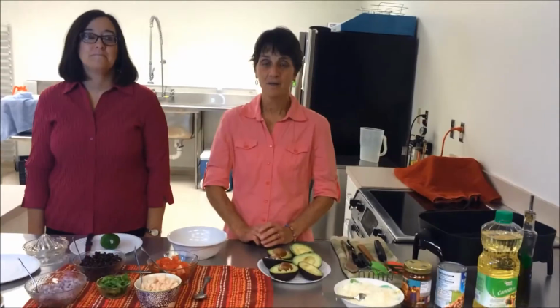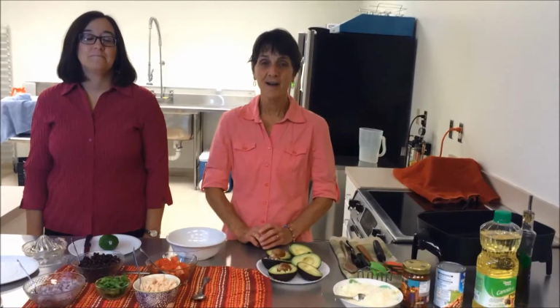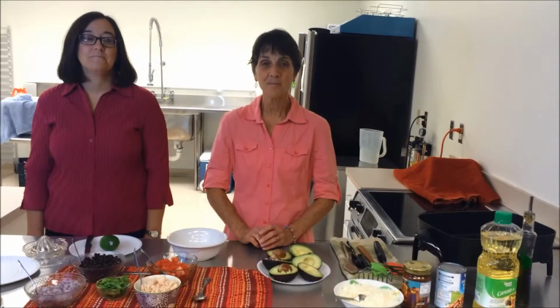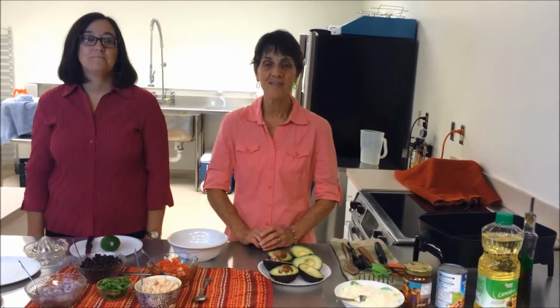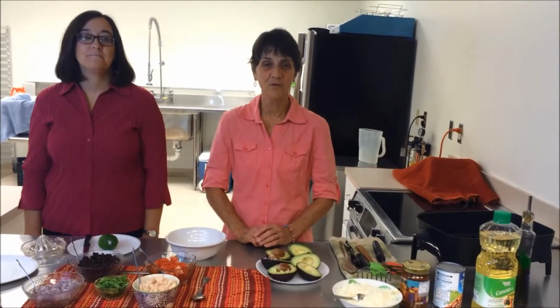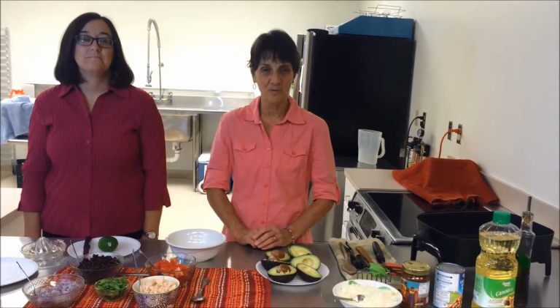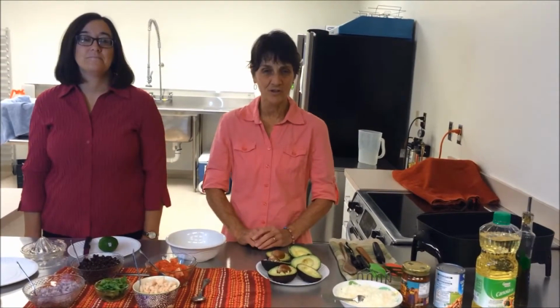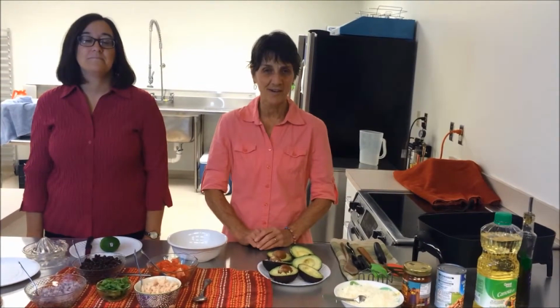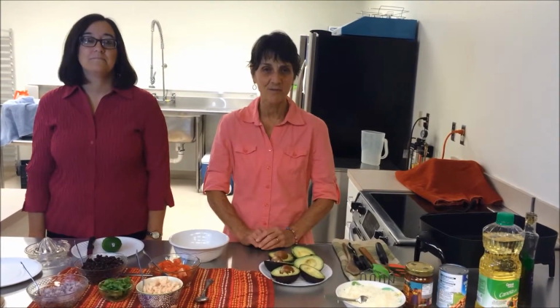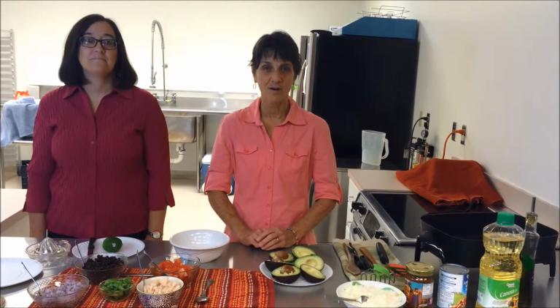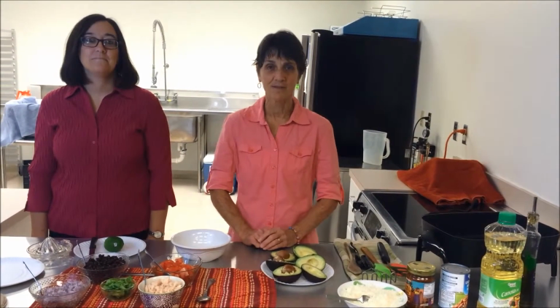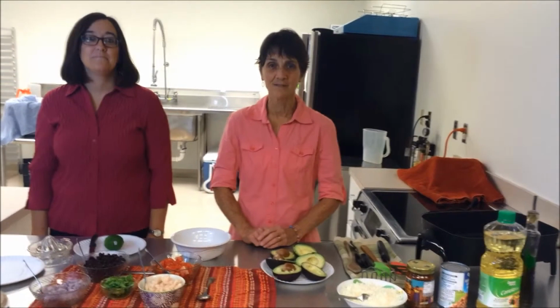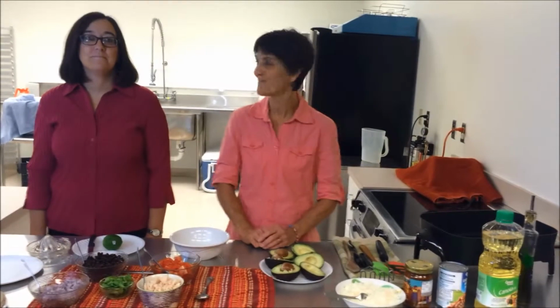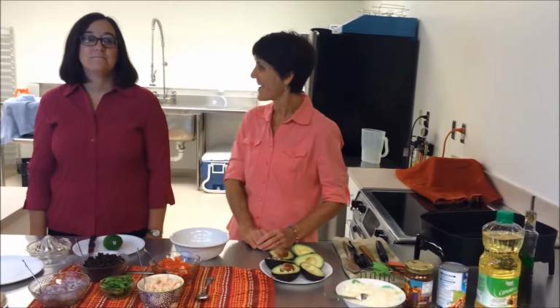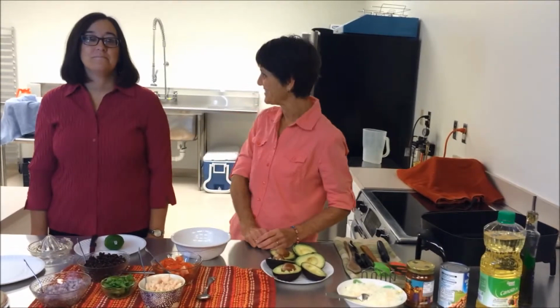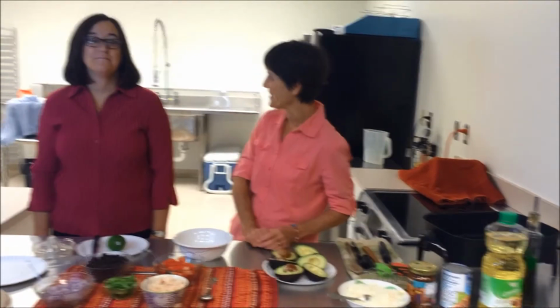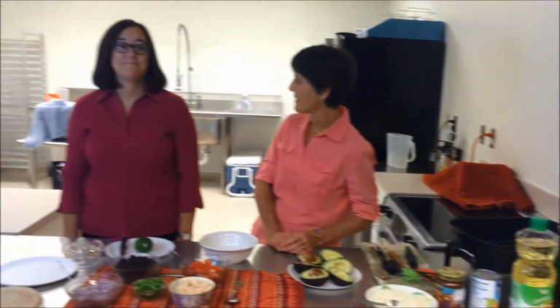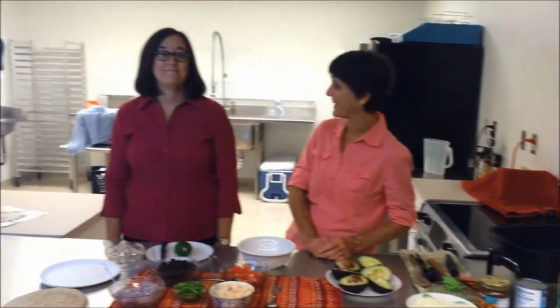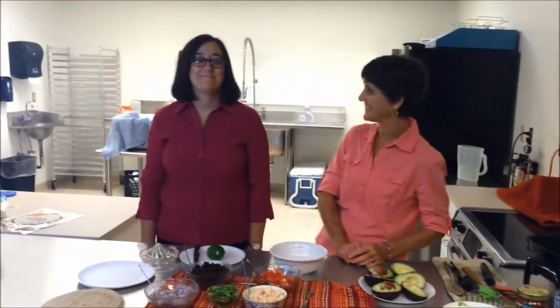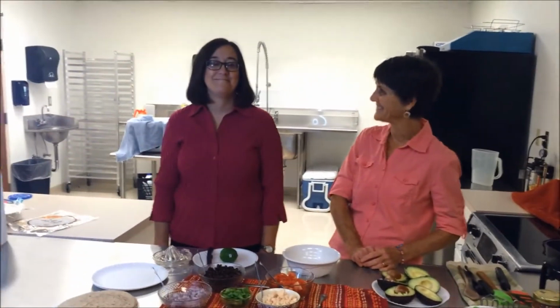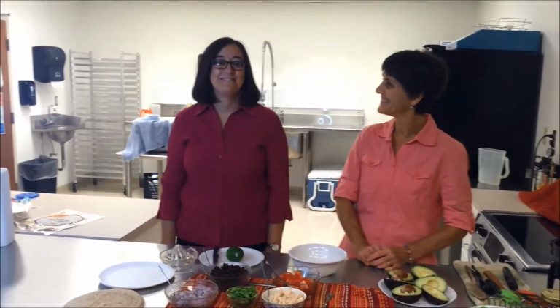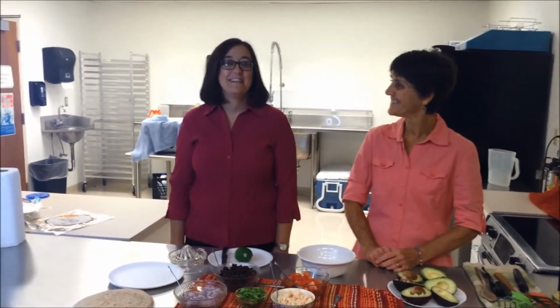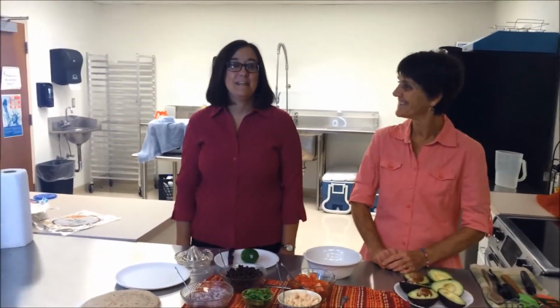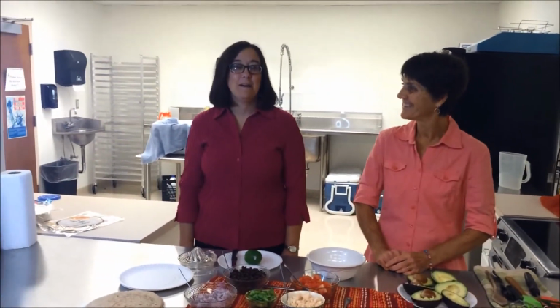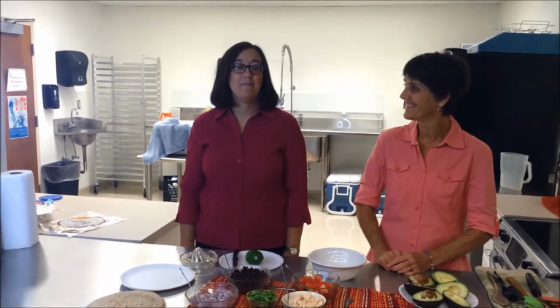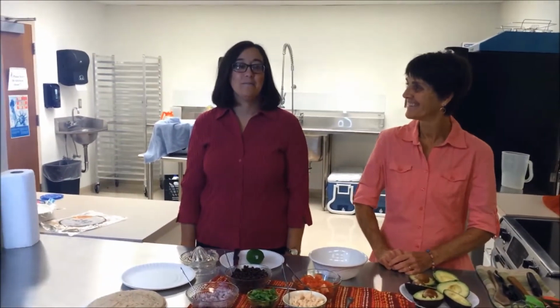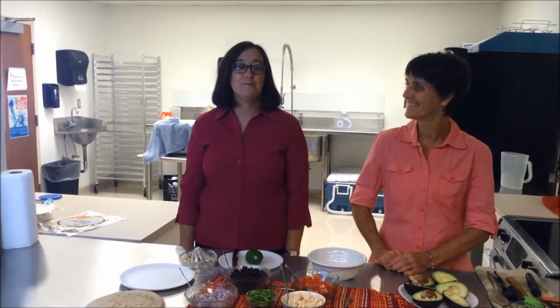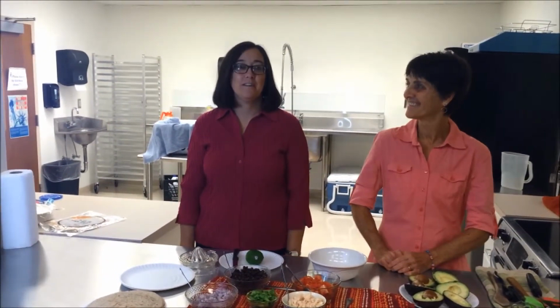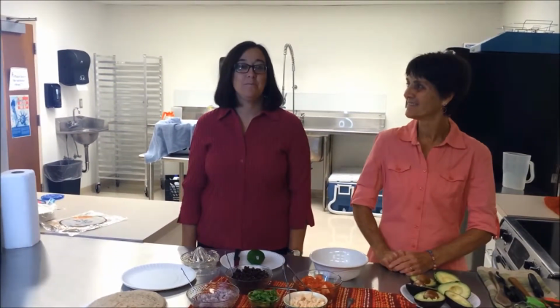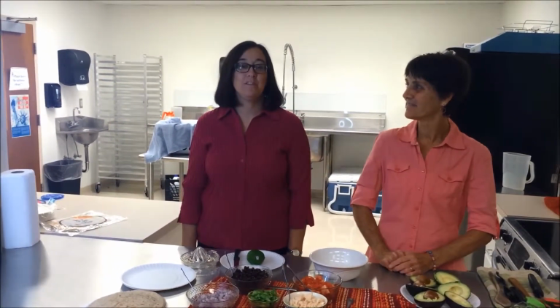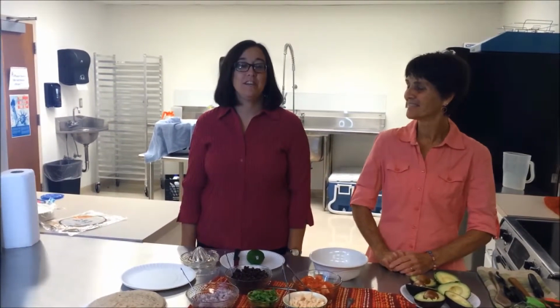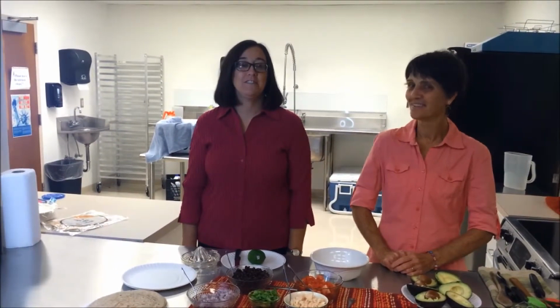Hi, I'm Kathy Wolfe from the Worcester County Health Department, and today my guest is Annette Powell from the Worcester County Board of Education.